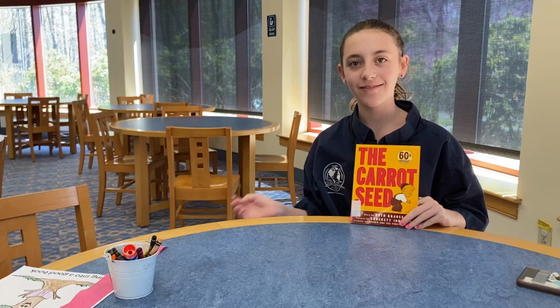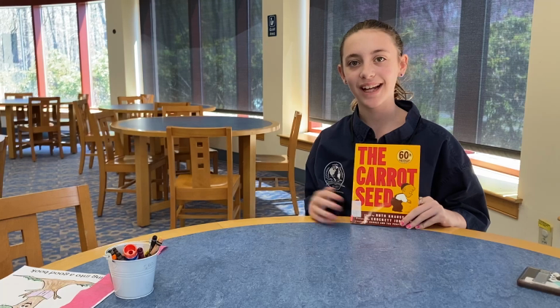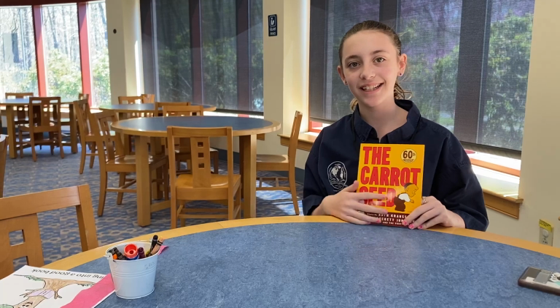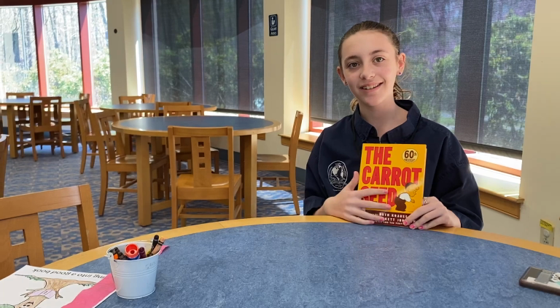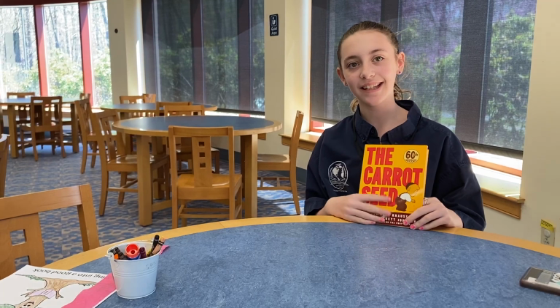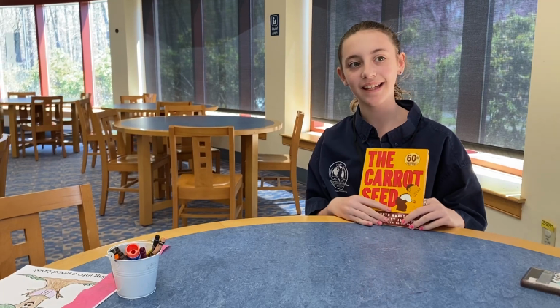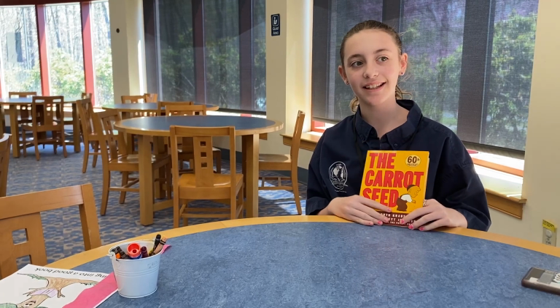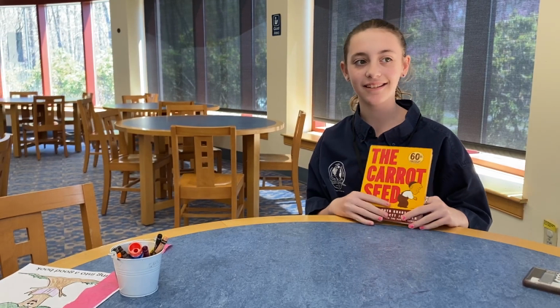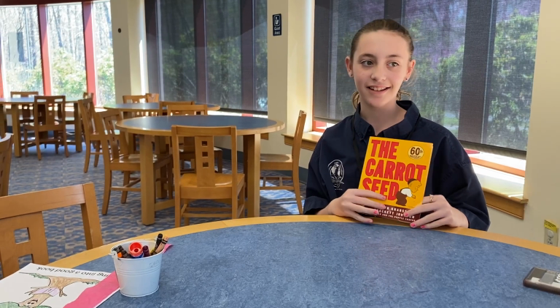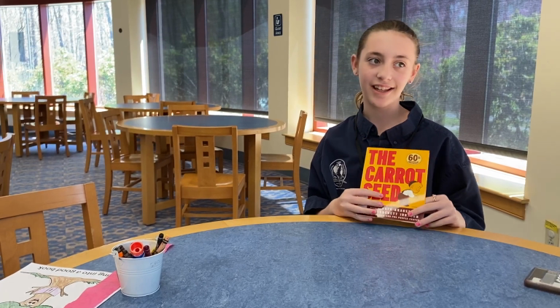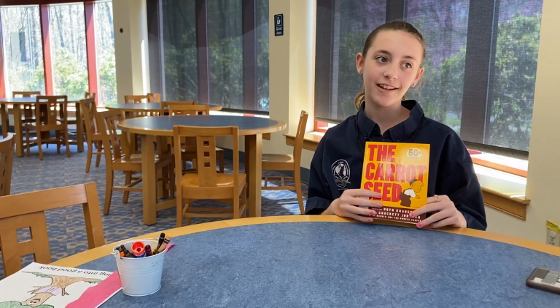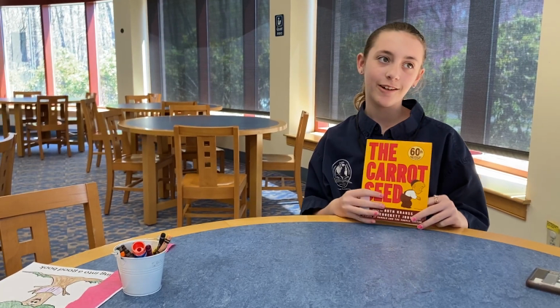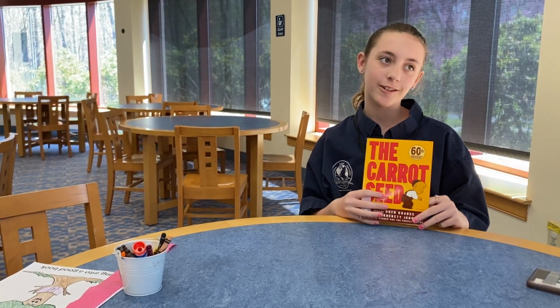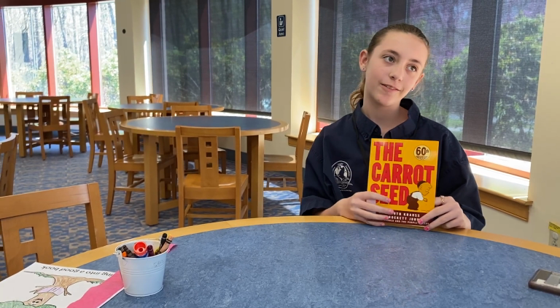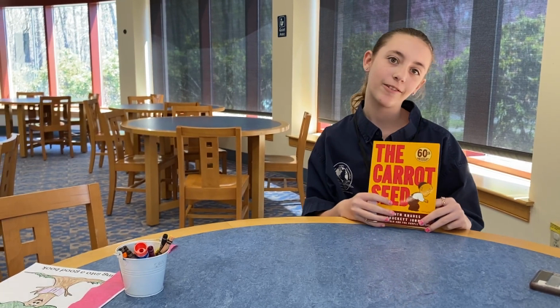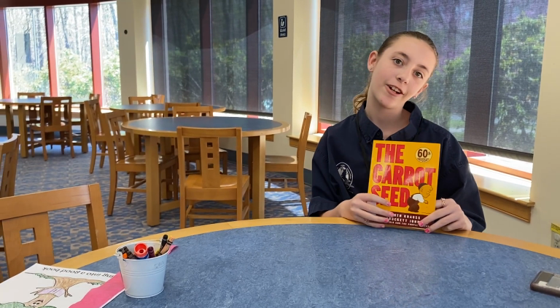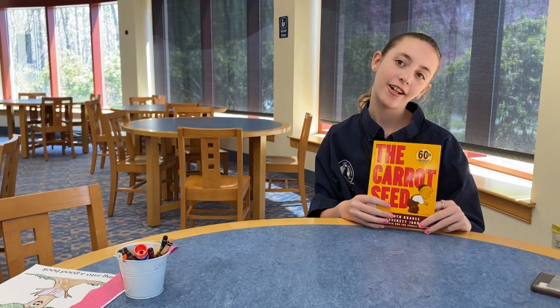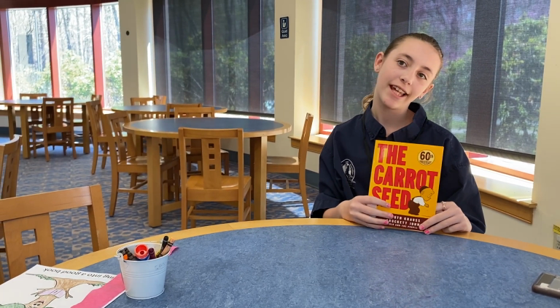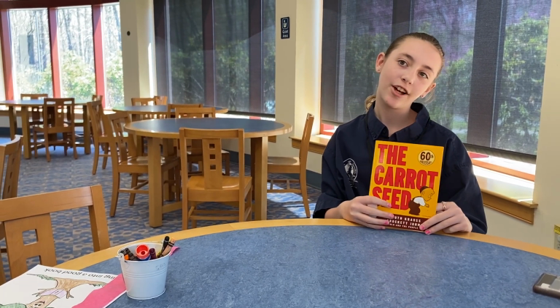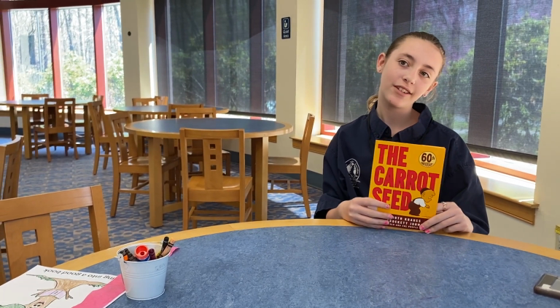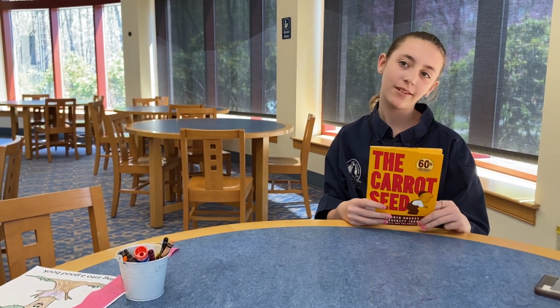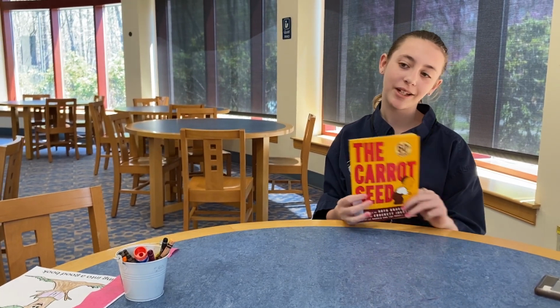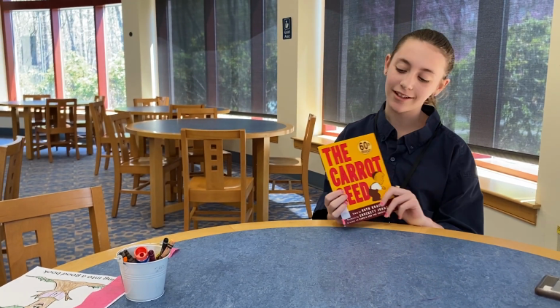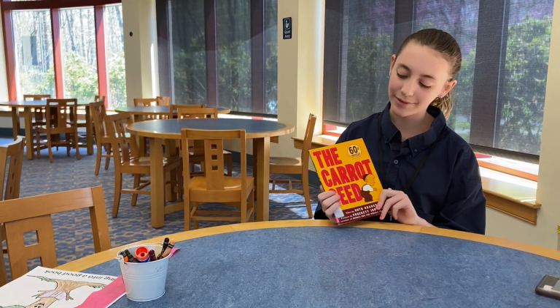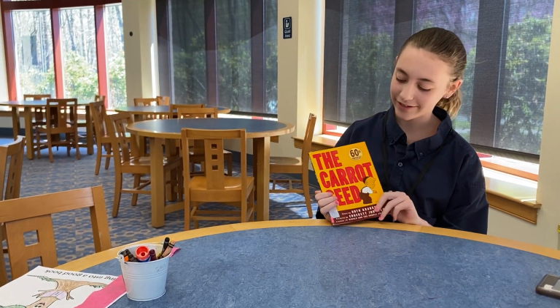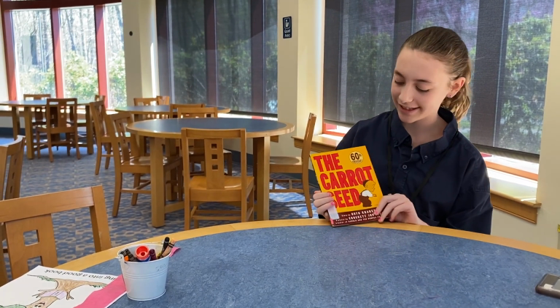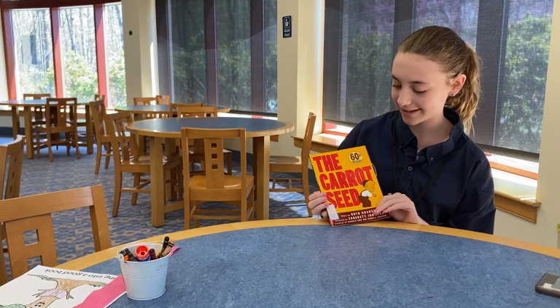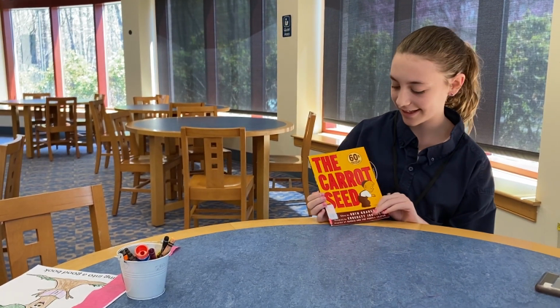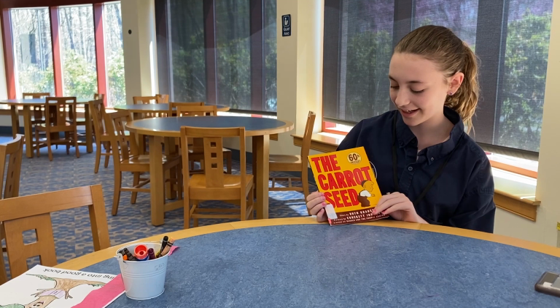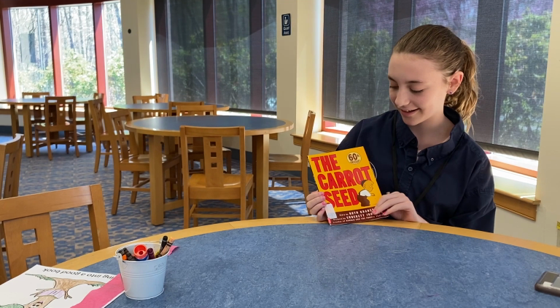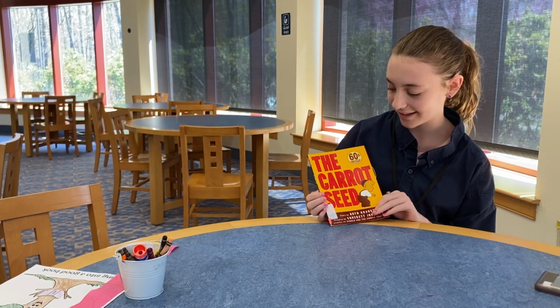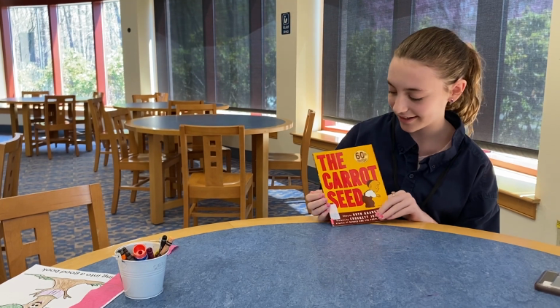My name is Caitlin, and today, to kick off the spring, I'll be reading The Carrot Seed.